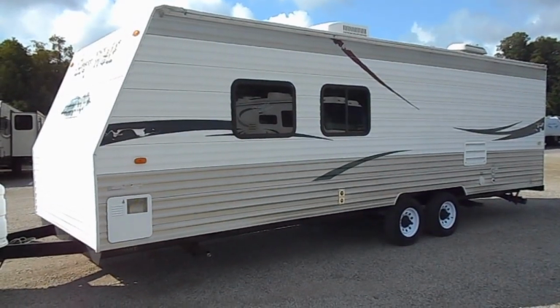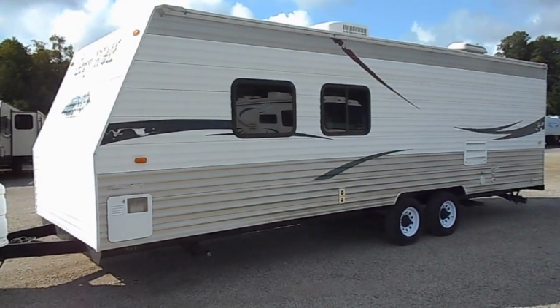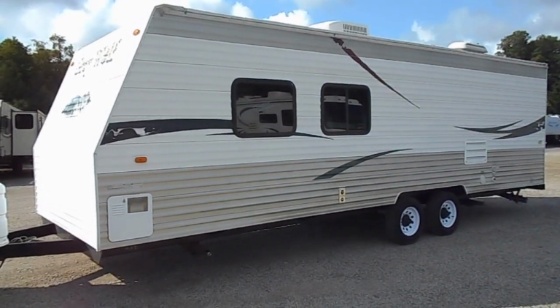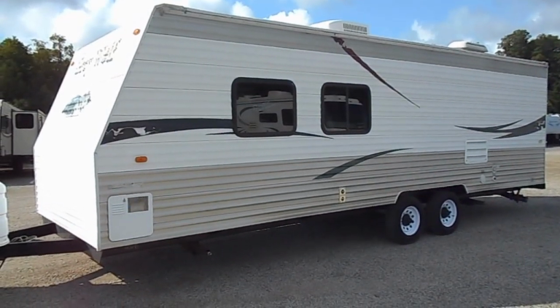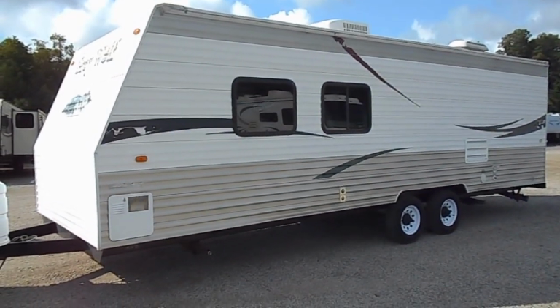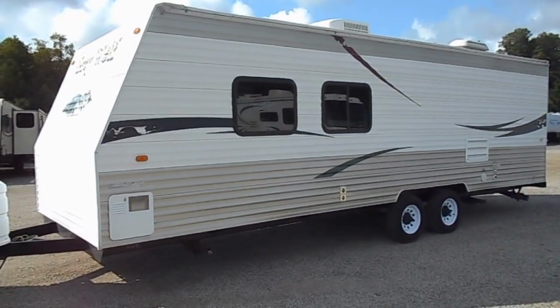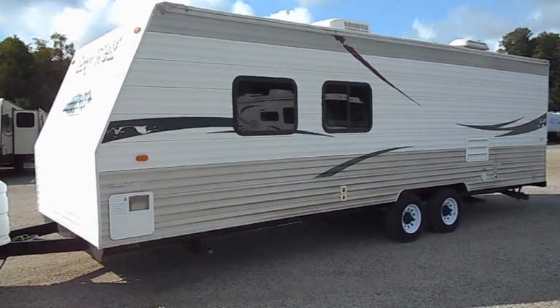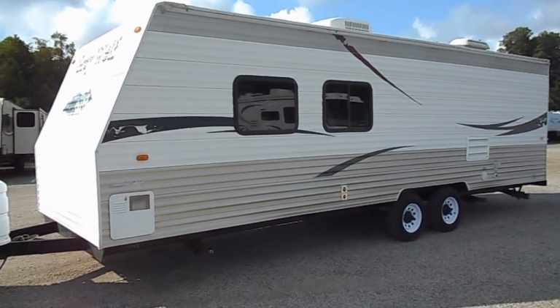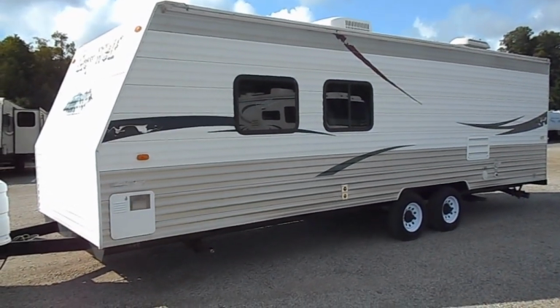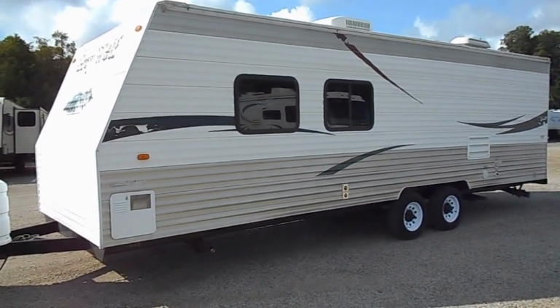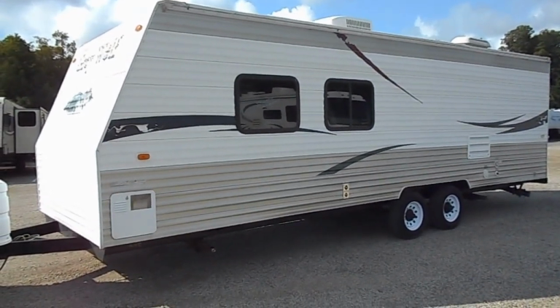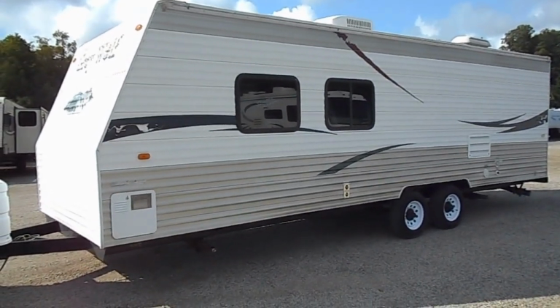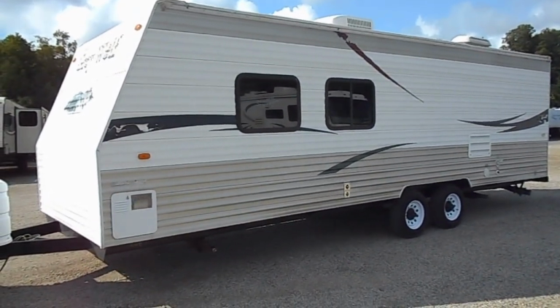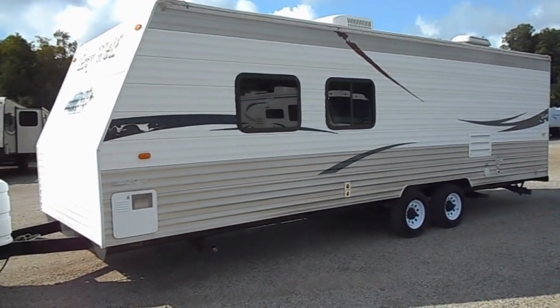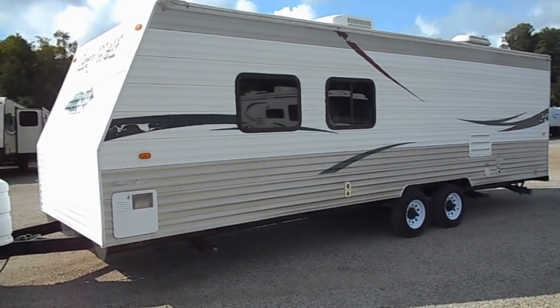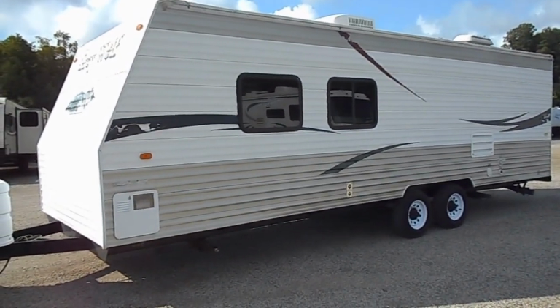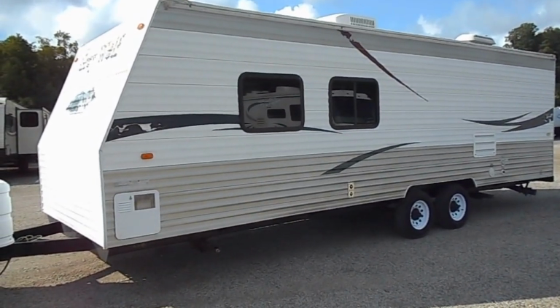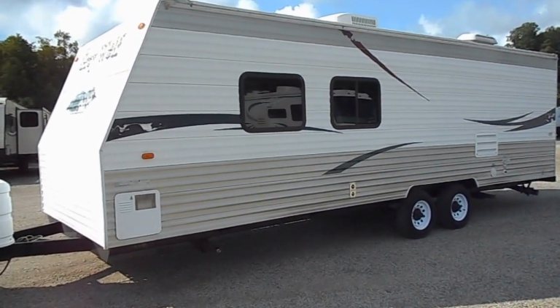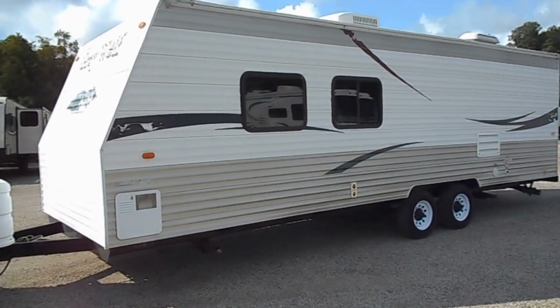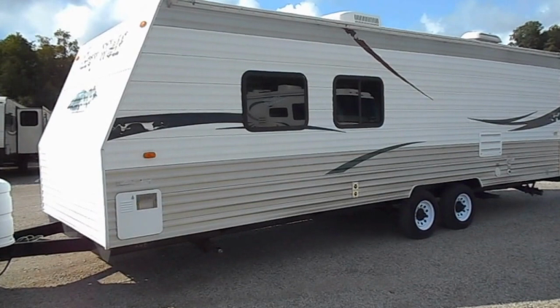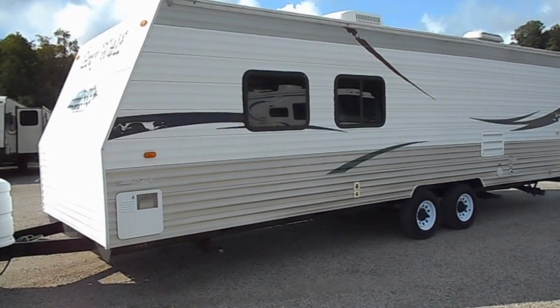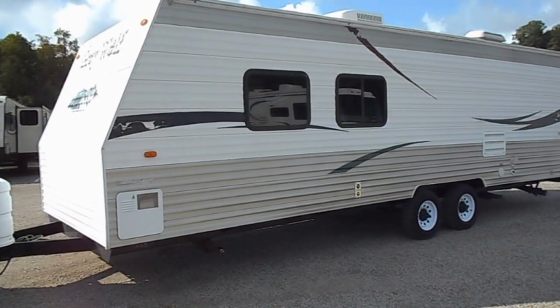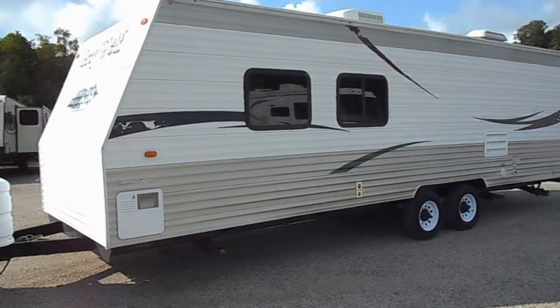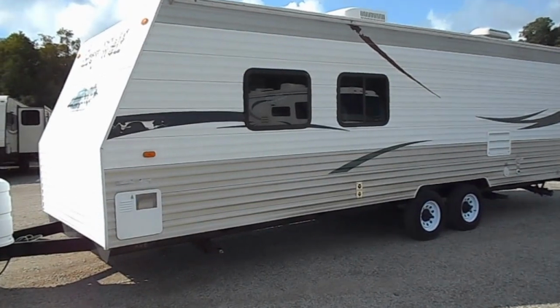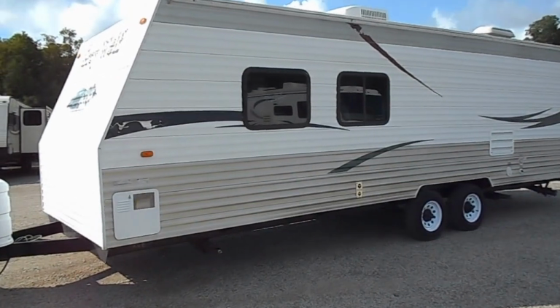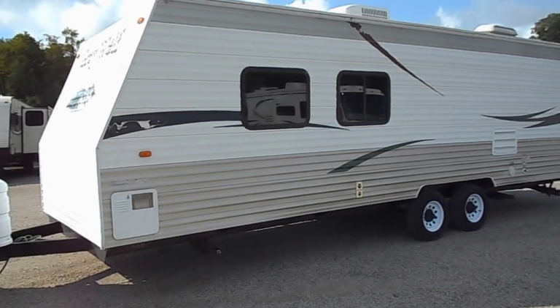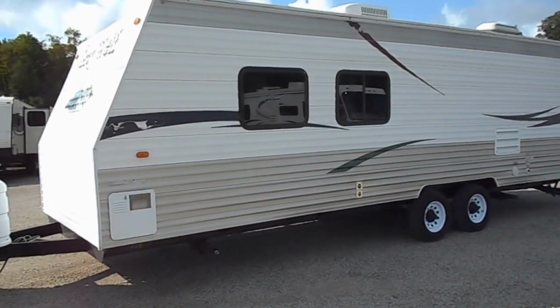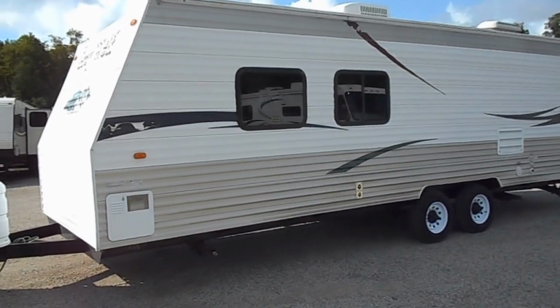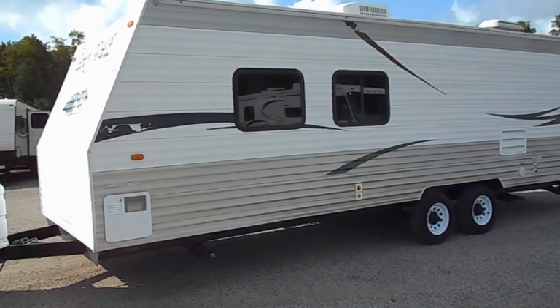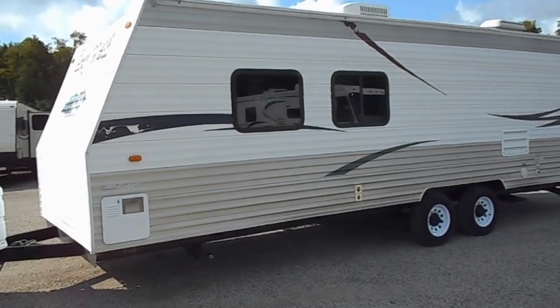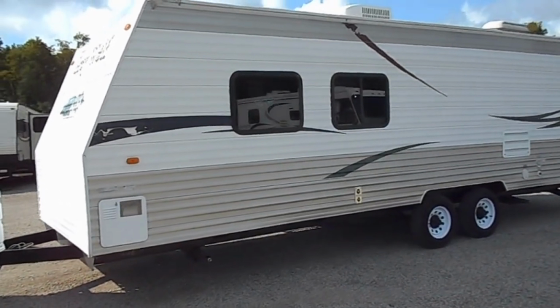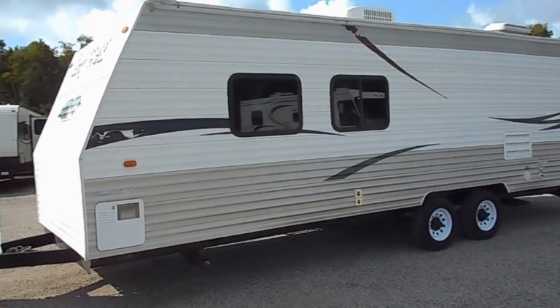Welcome to 4Zs RVs. Today what we have is a 2008 Cherokee Grey Wolf 26B8.